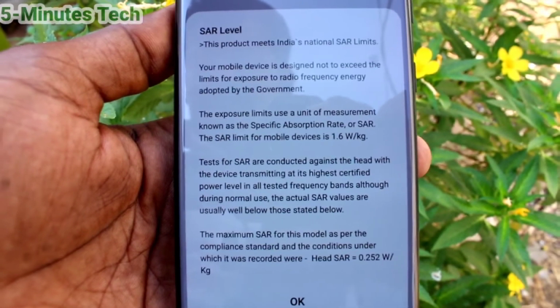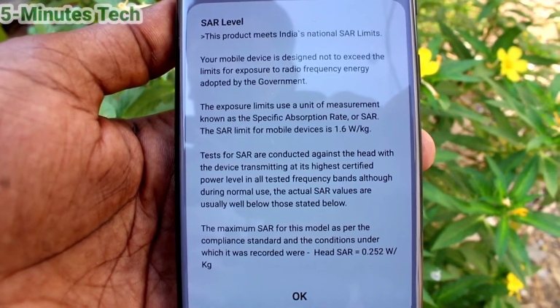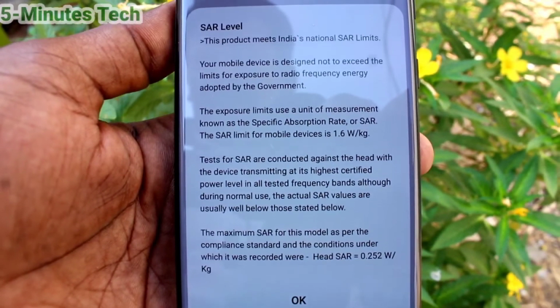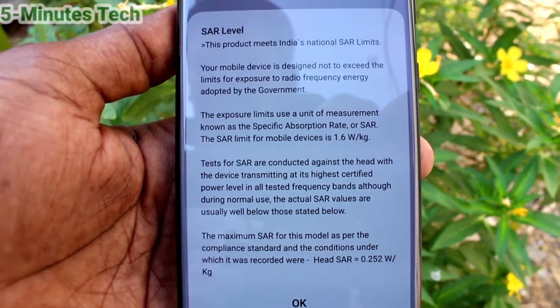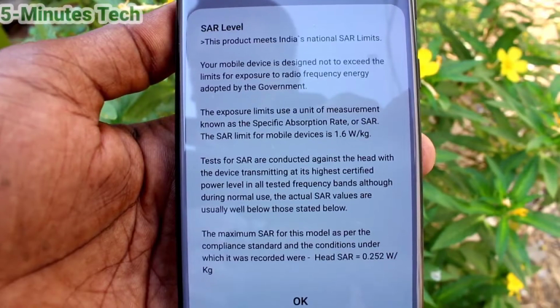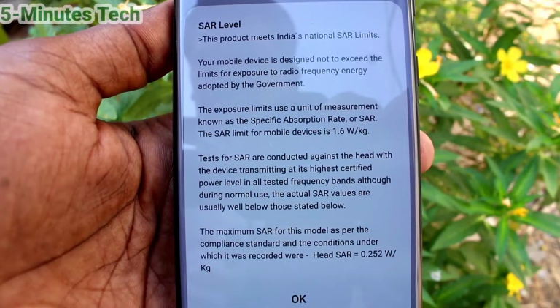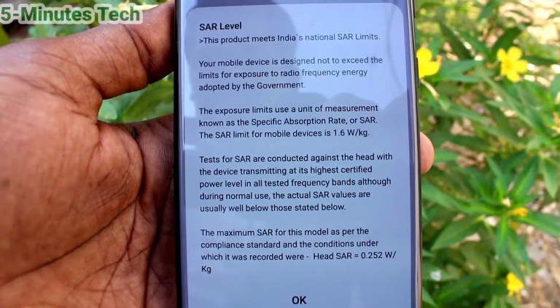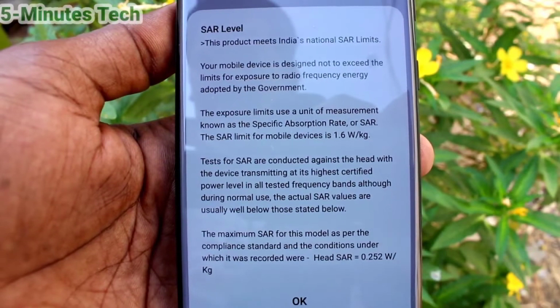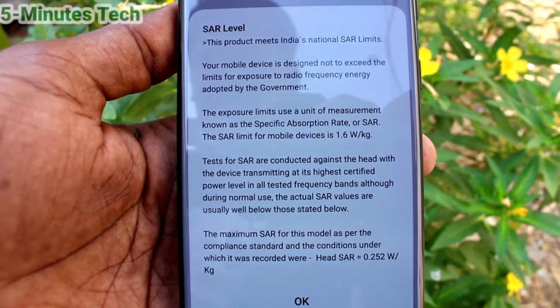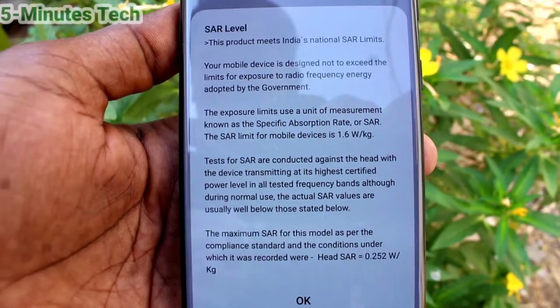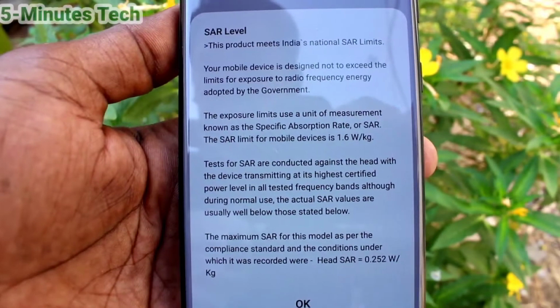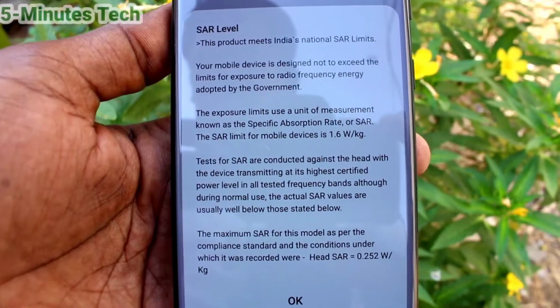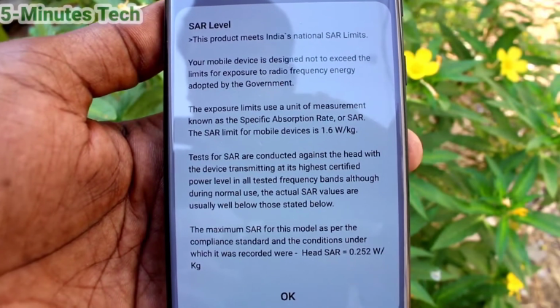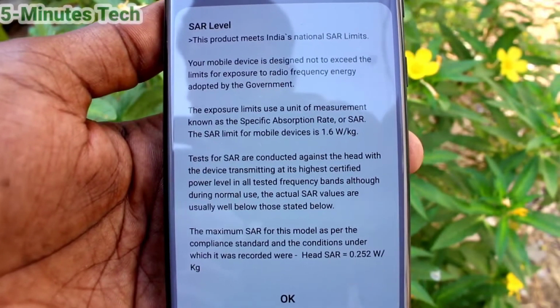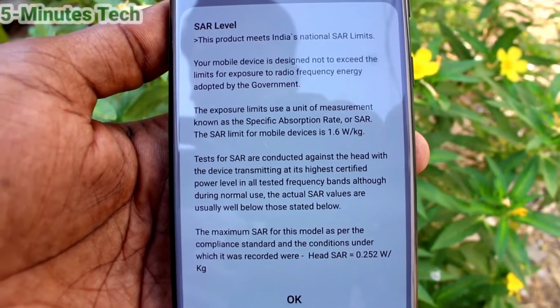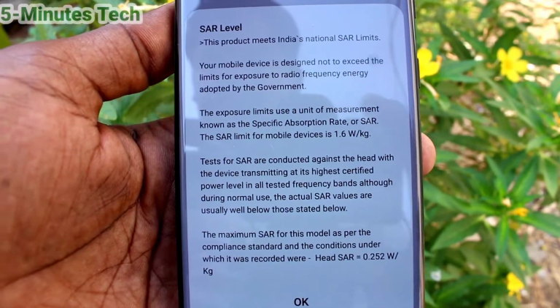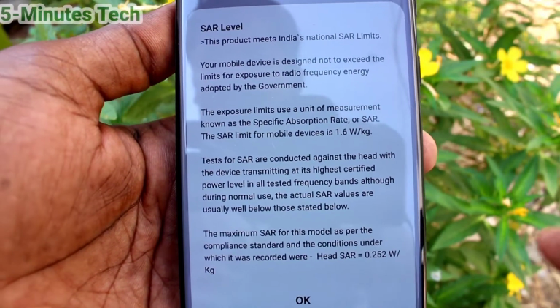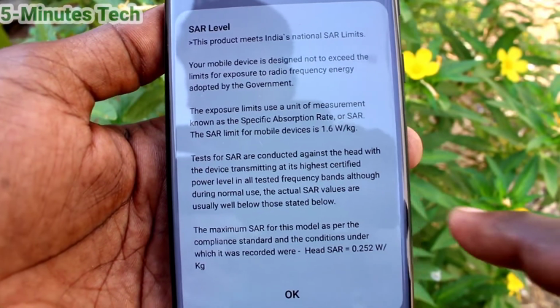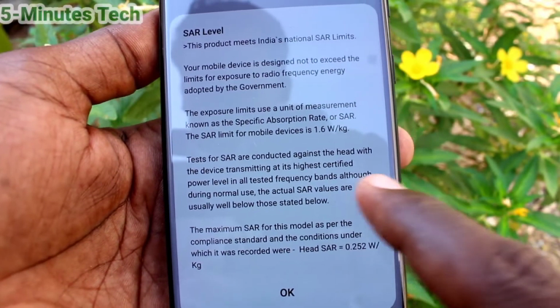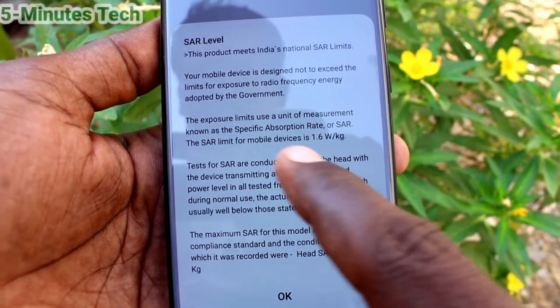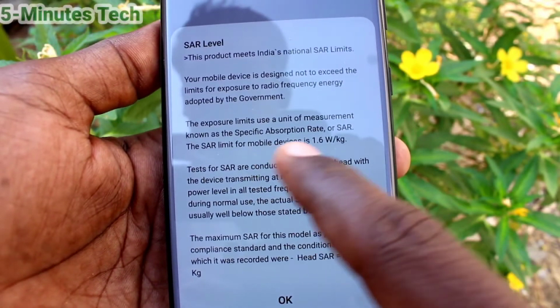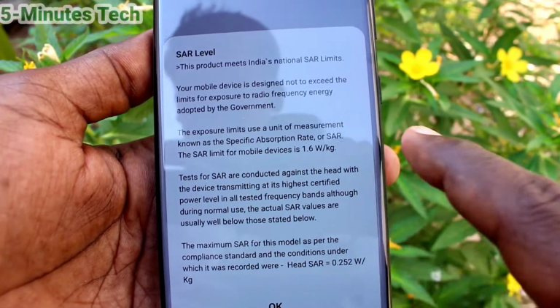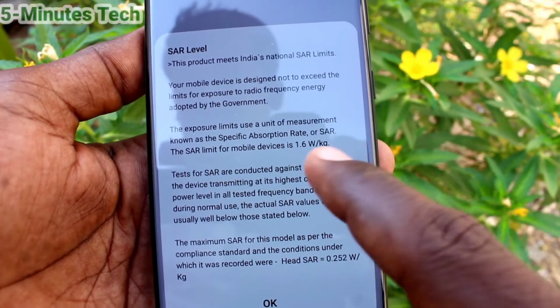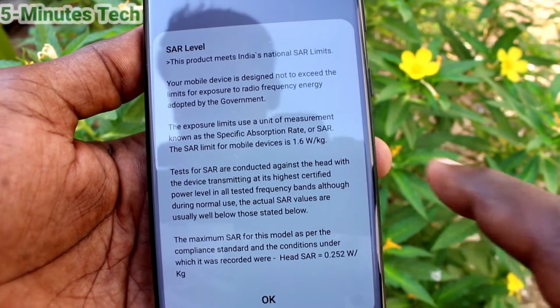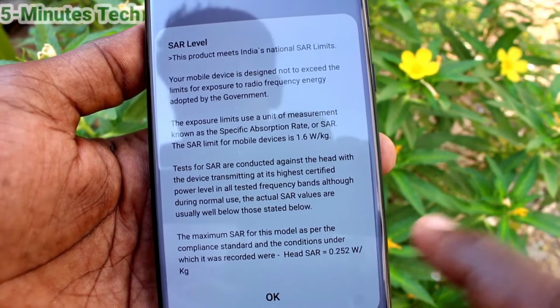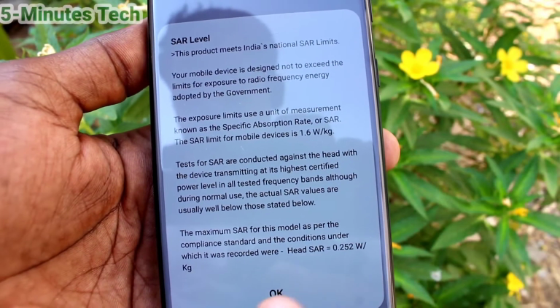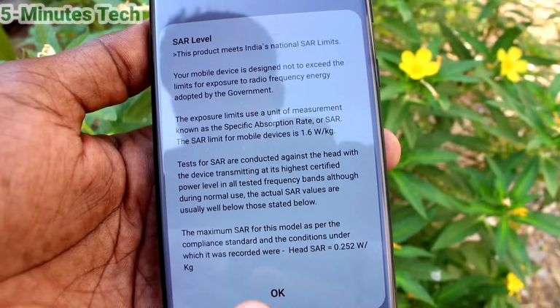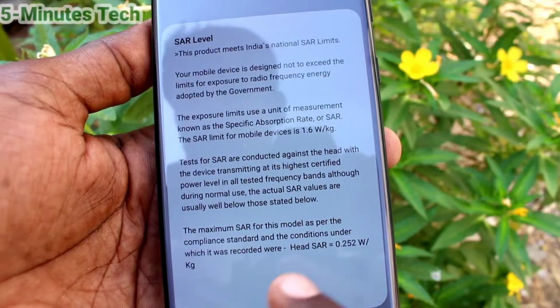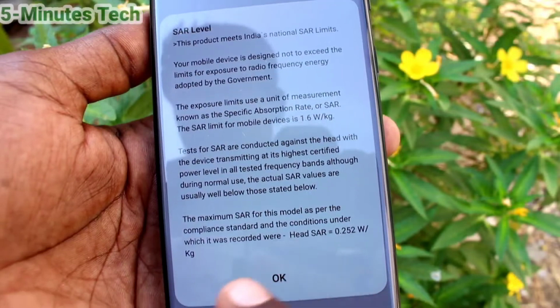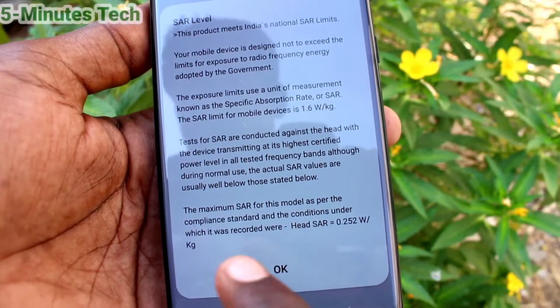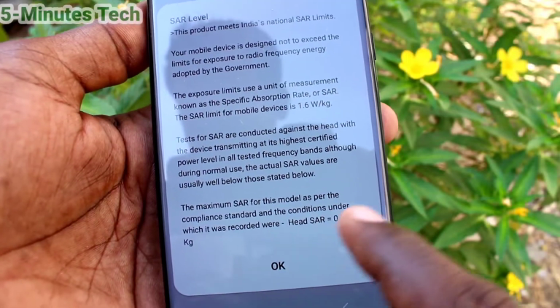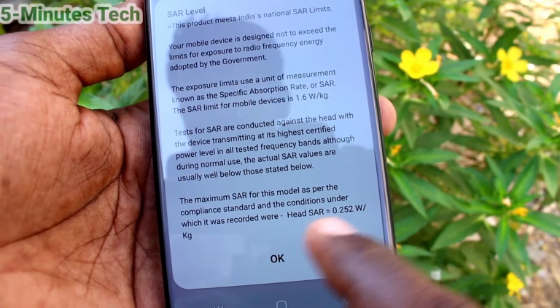The maximum is 1. watt per kg. You can see the actual value here.